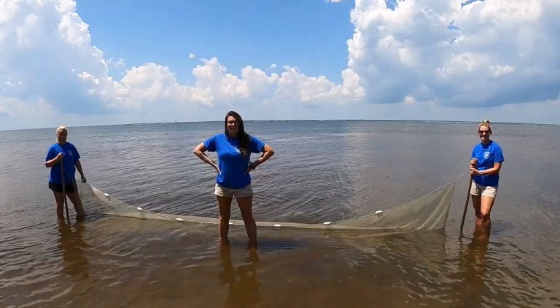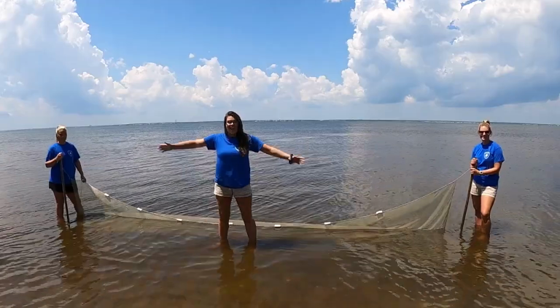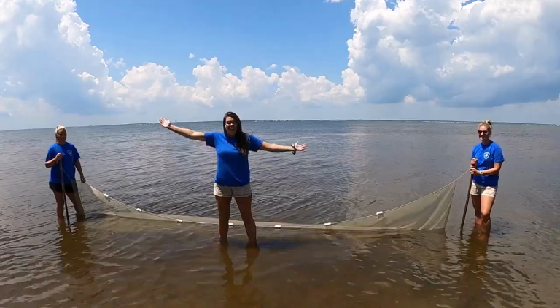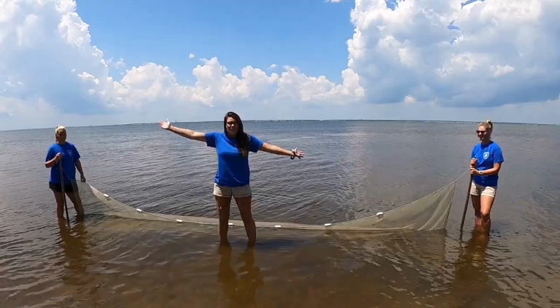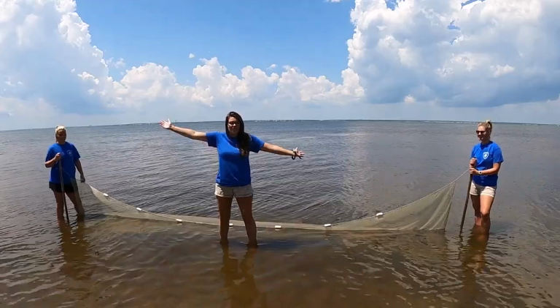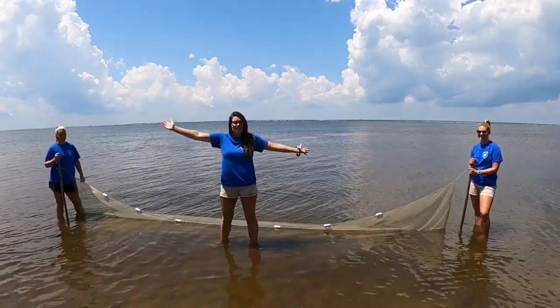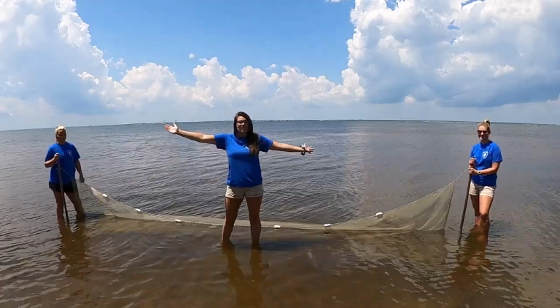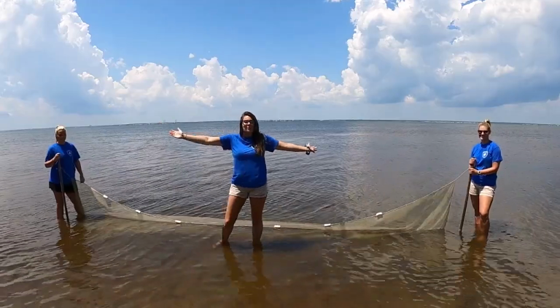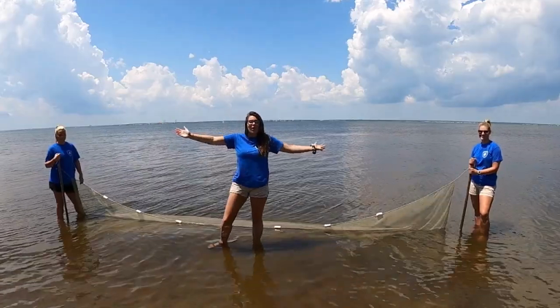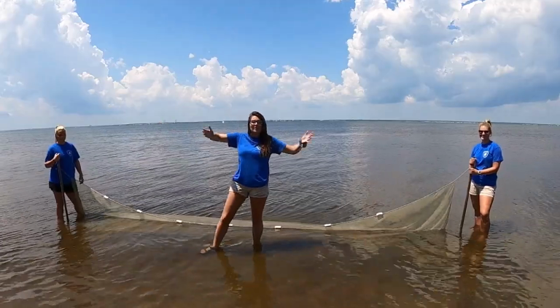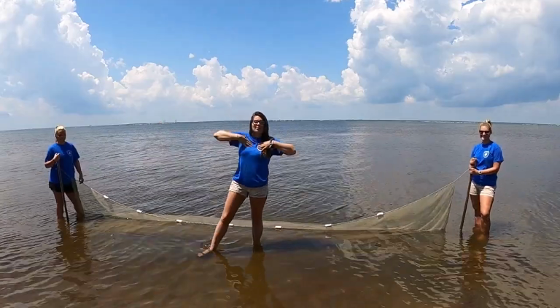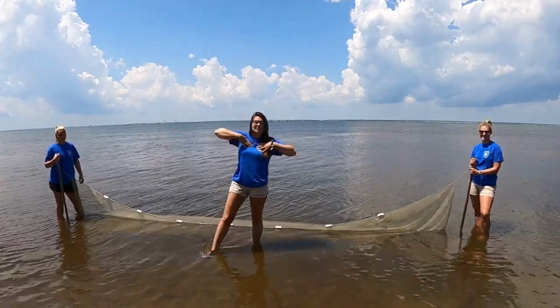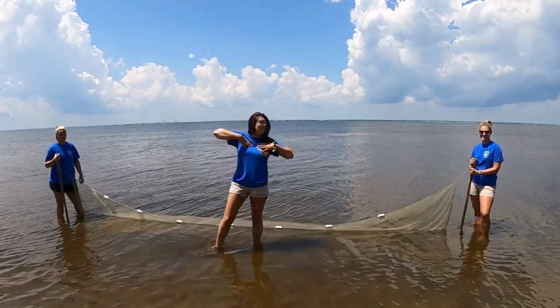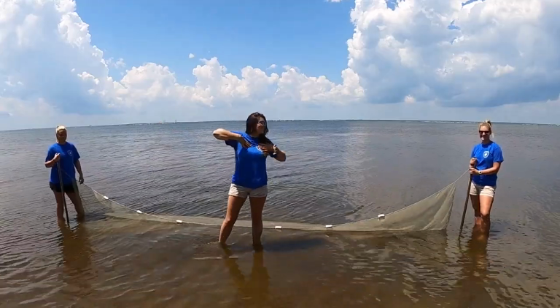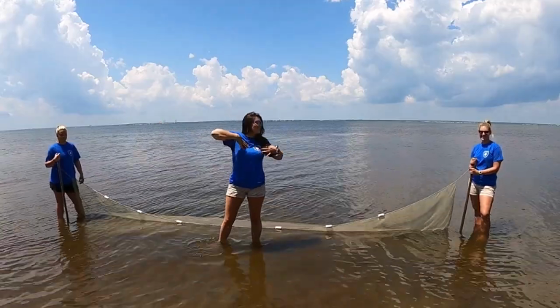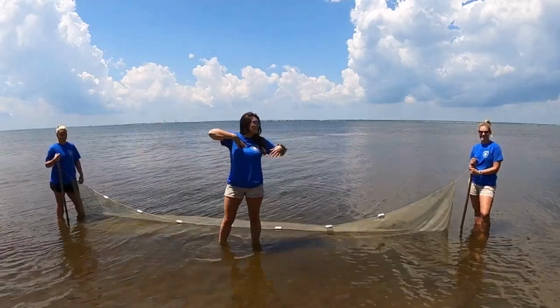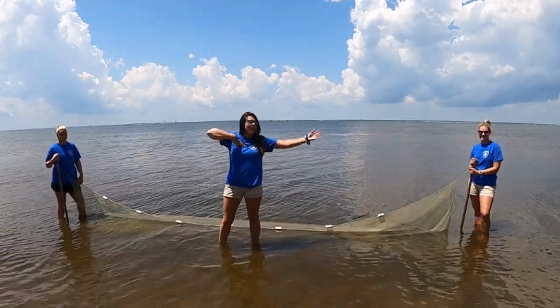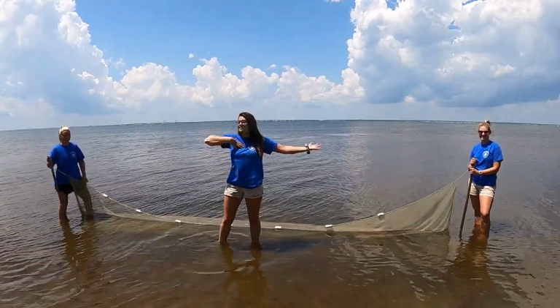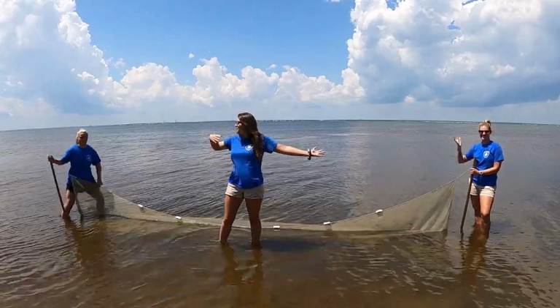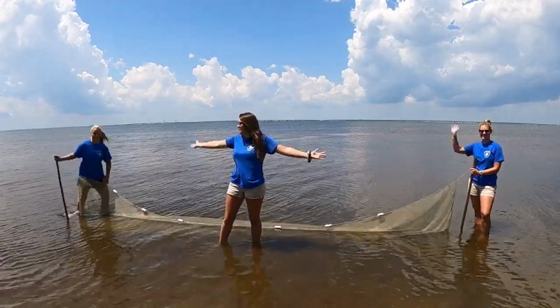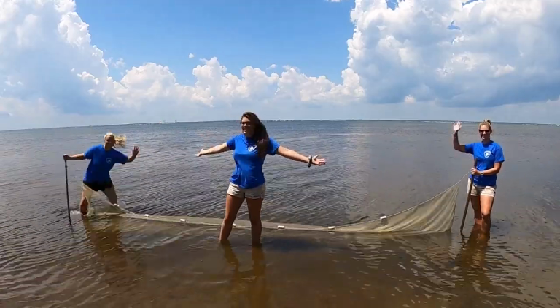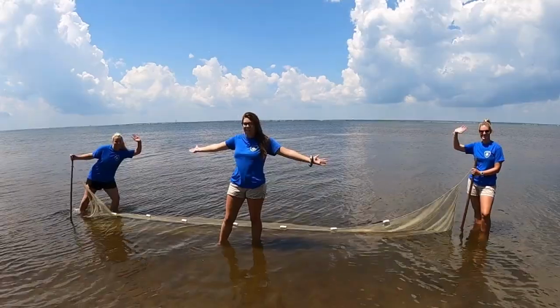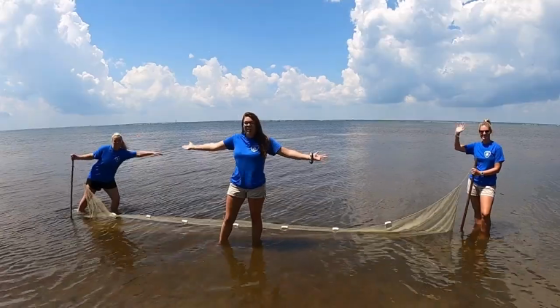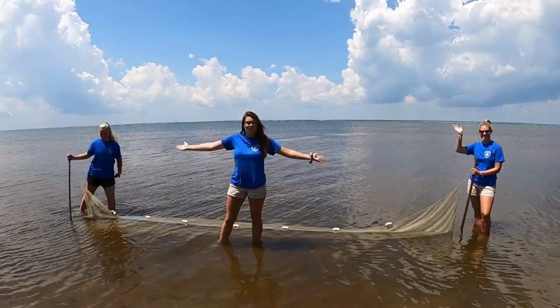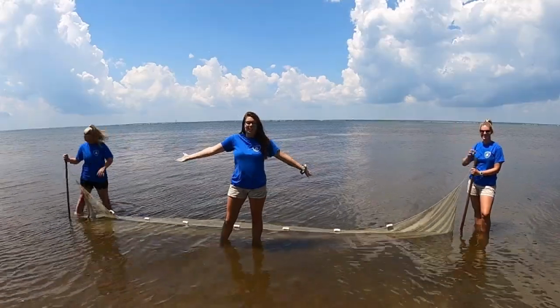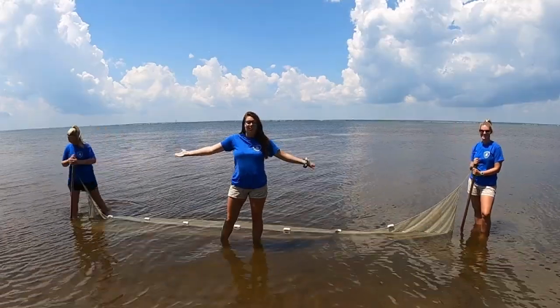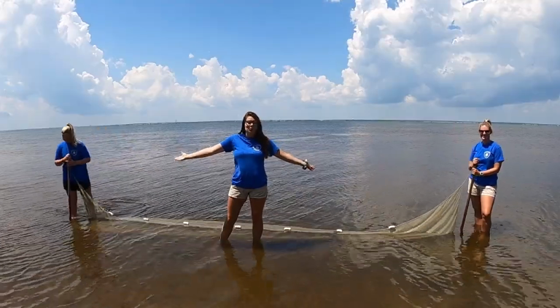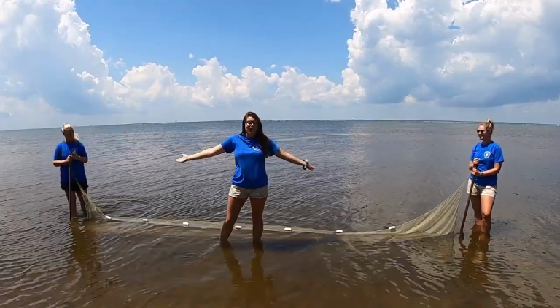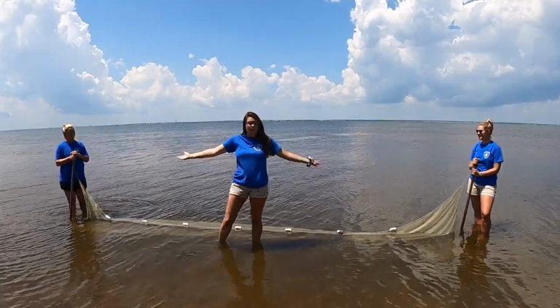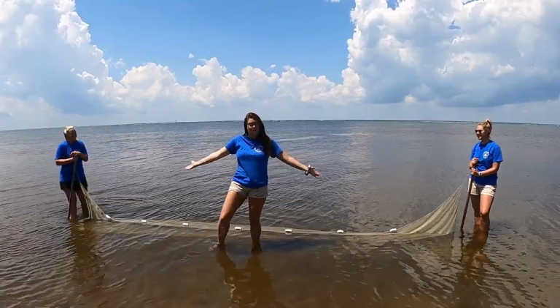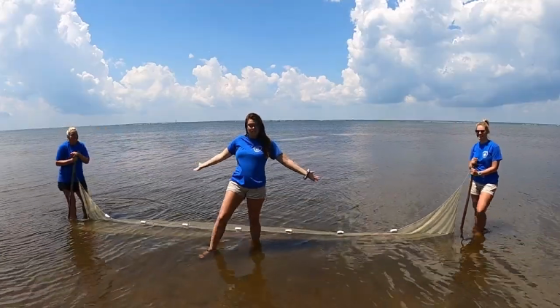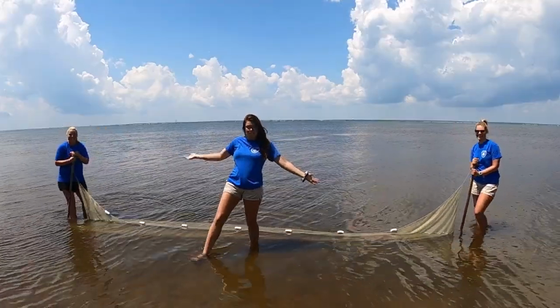Hello! Welcome to Island Beach State Park. My name is Taylor. Here with me I have Emma and Sage, and we're going to give you a tutorial on how to sand net.